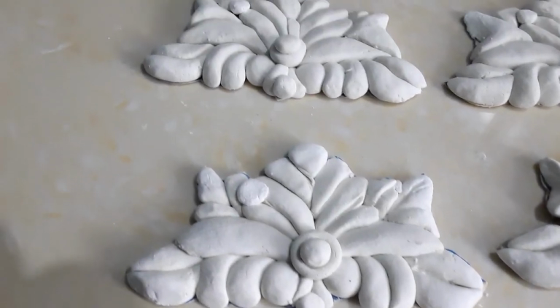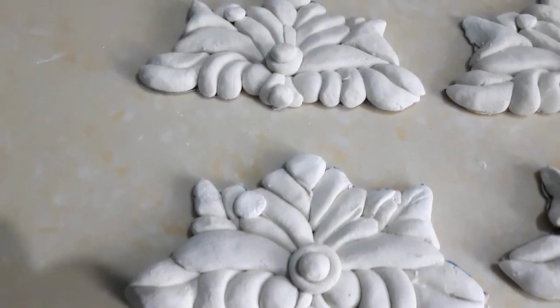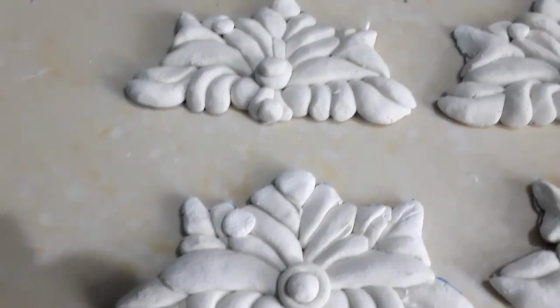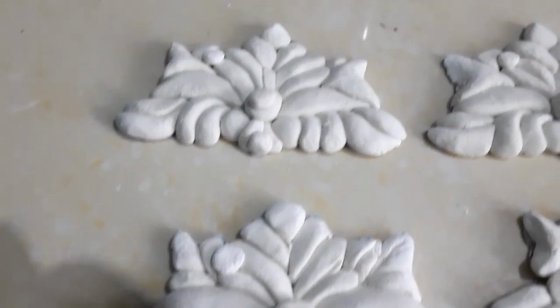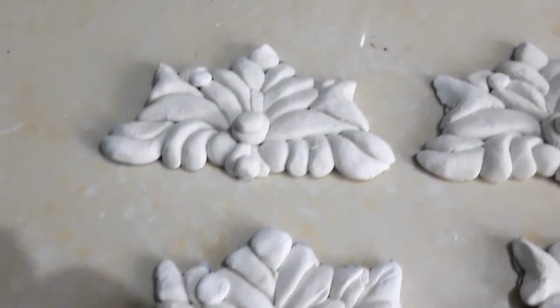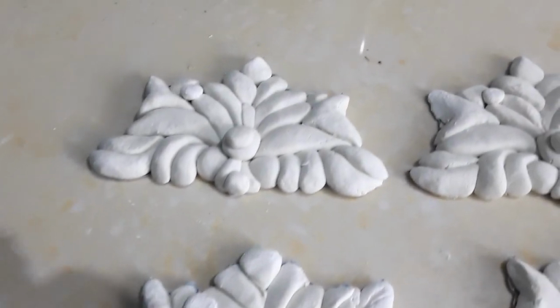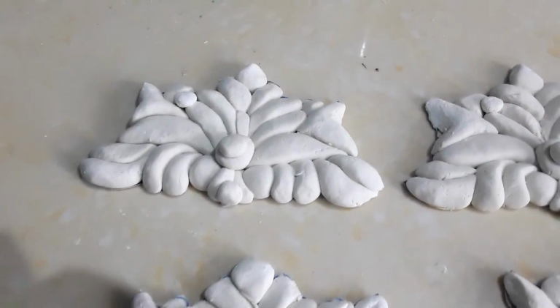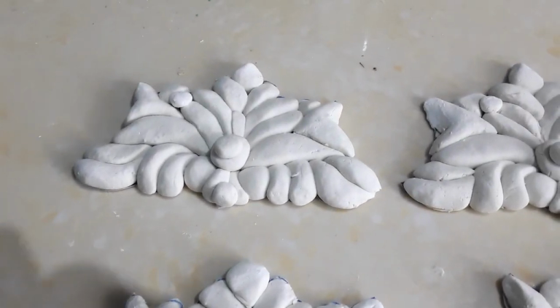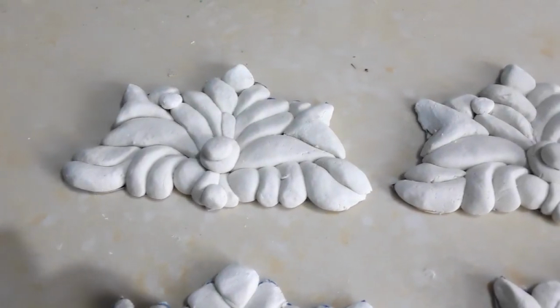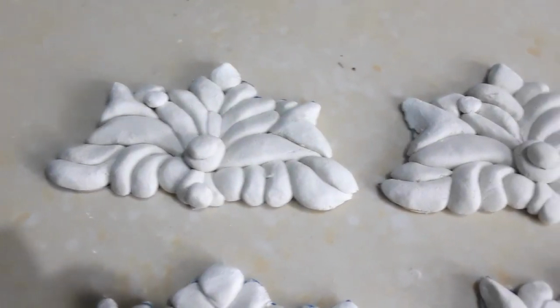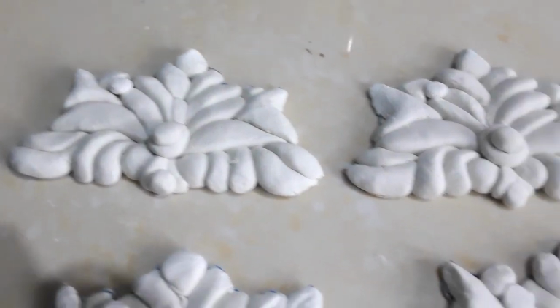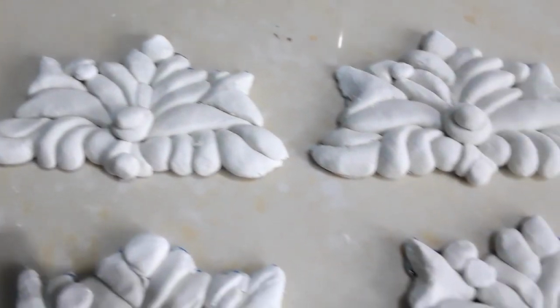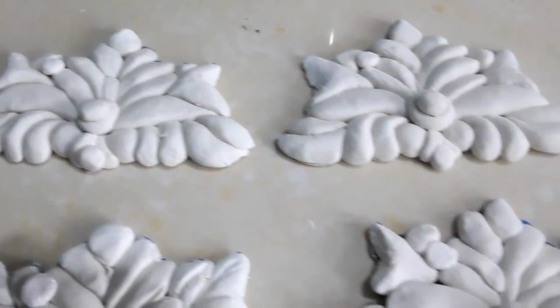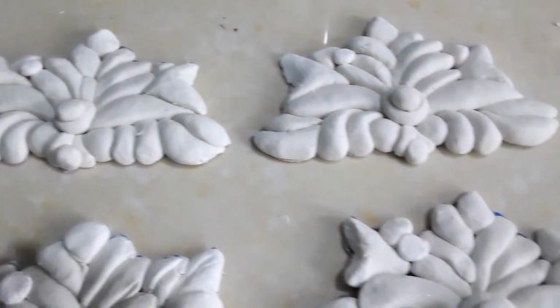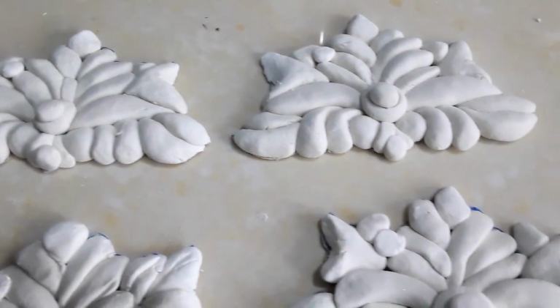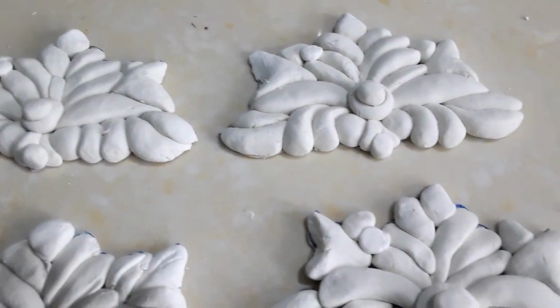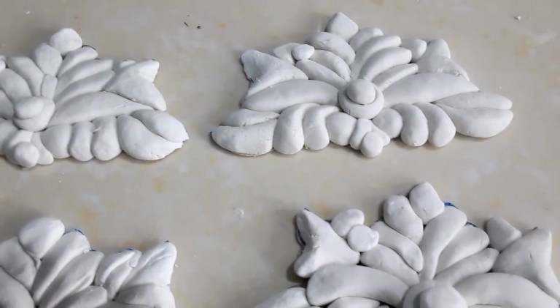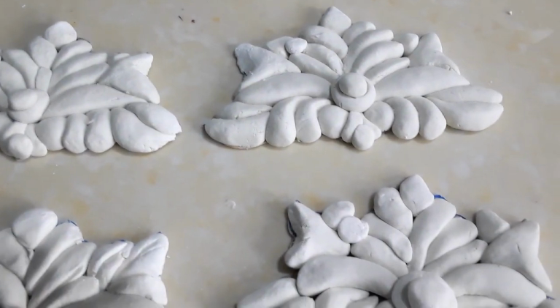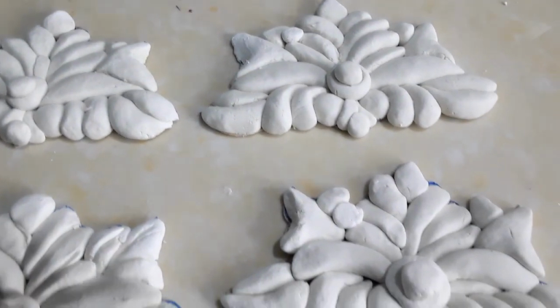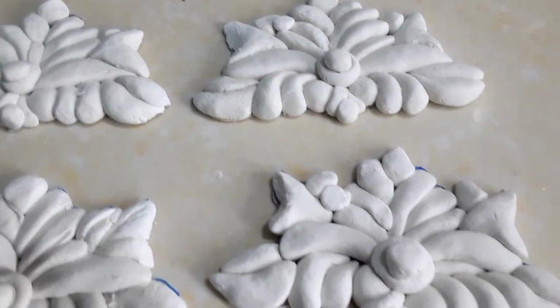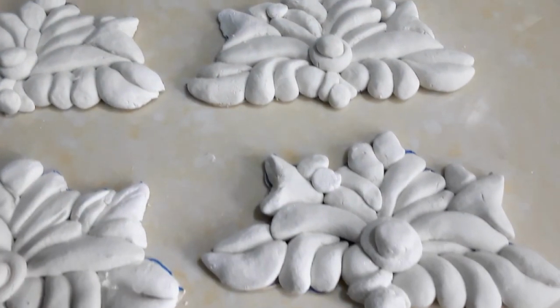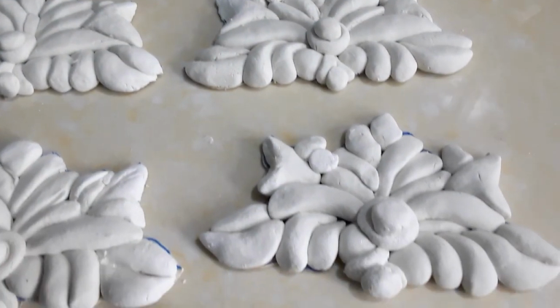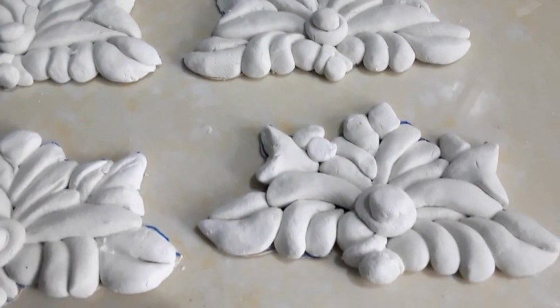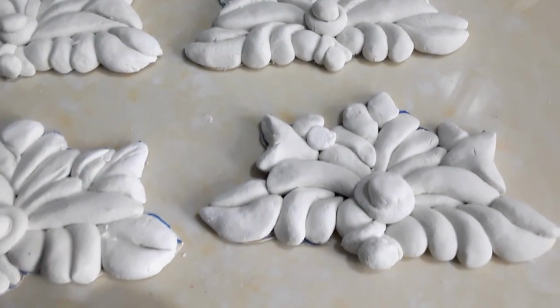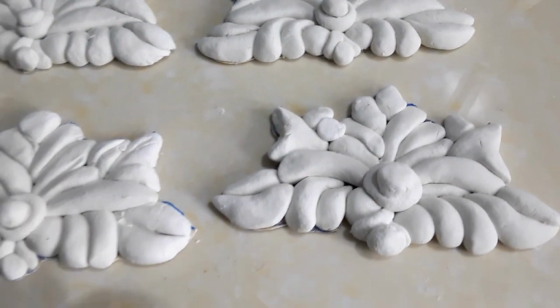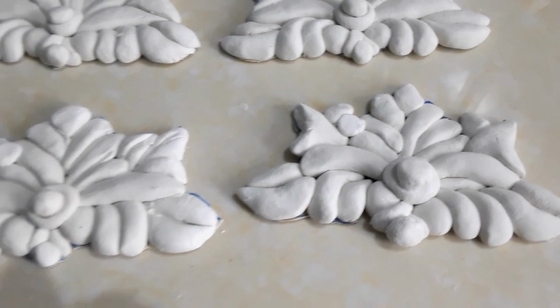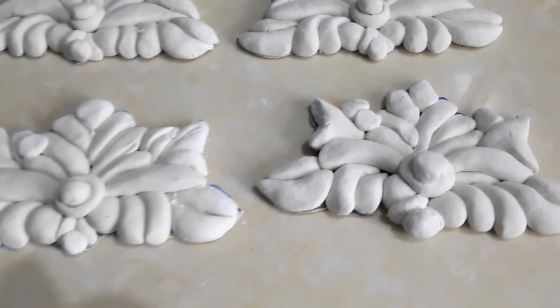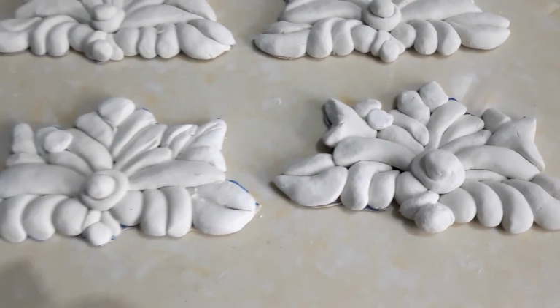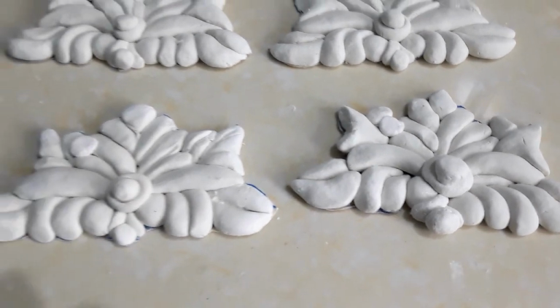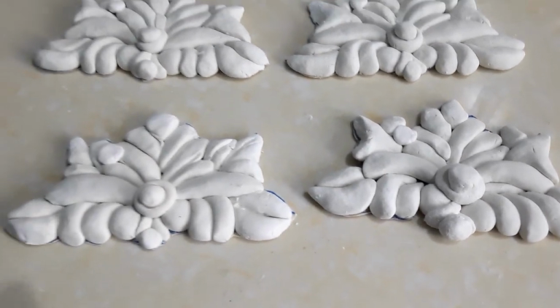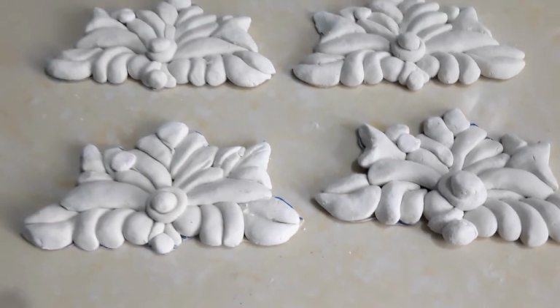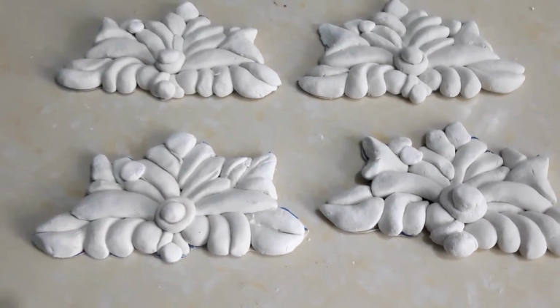The pieces are completely dry. I am going to use only two patterns for this project.